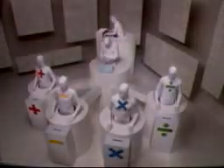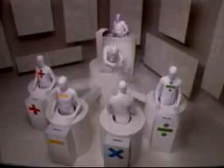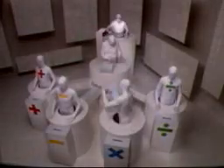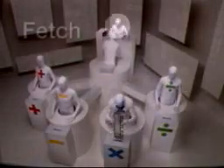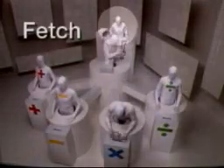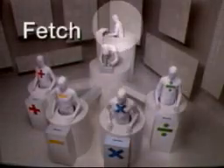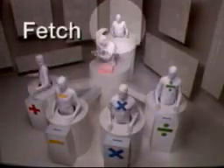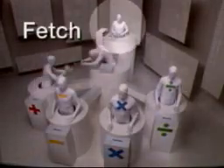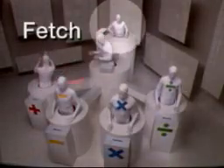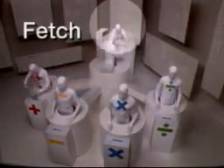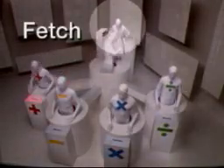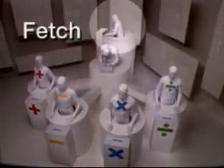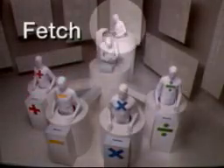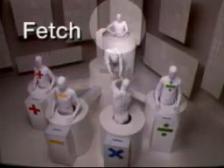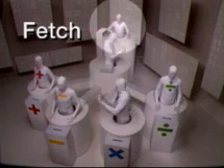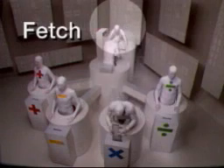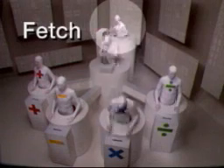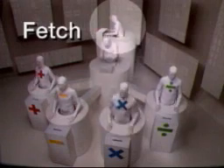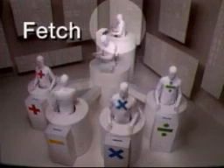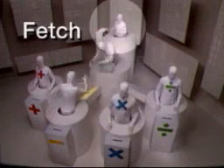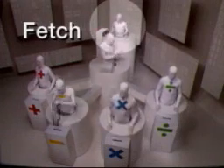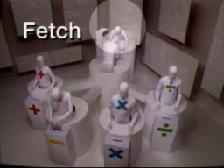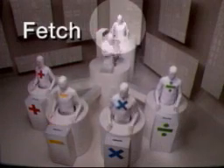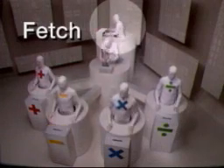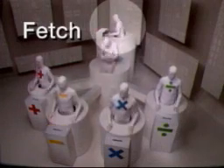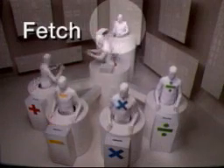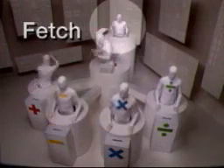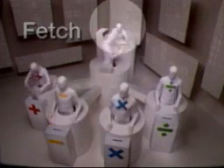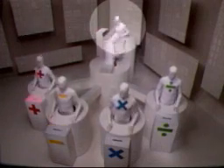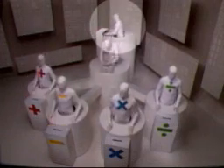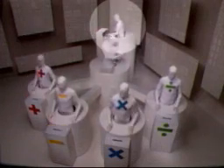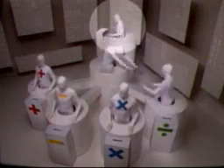This is fetch. It retrieves program instructions and data one at a time and passes them on to the next function, decode.